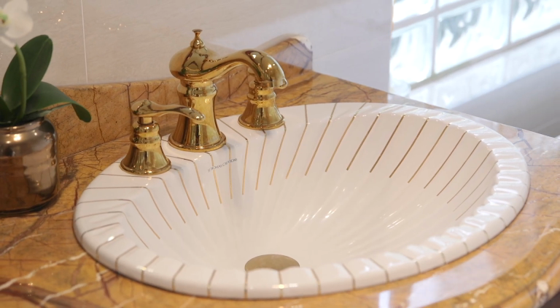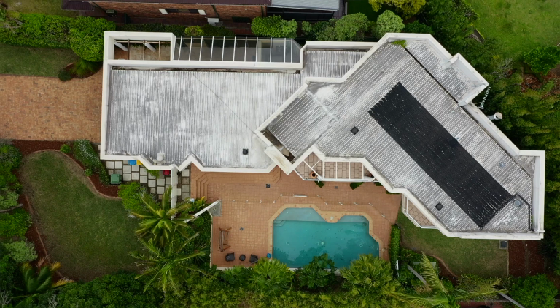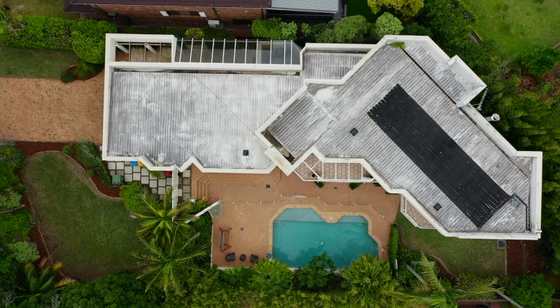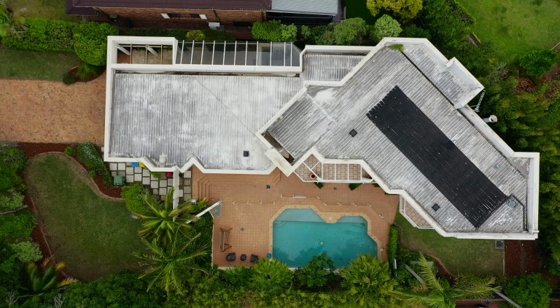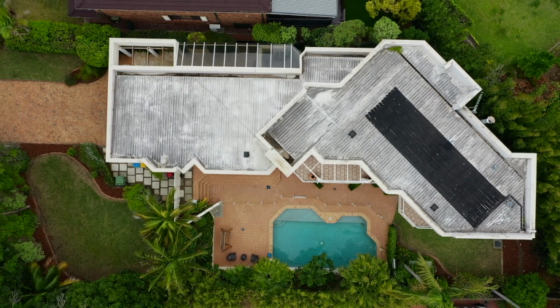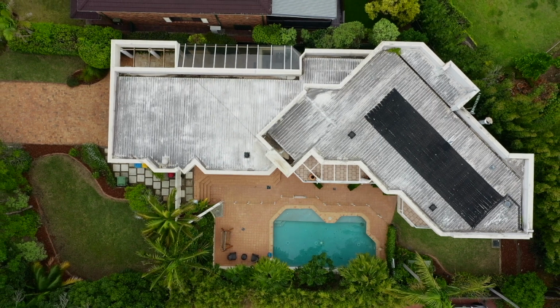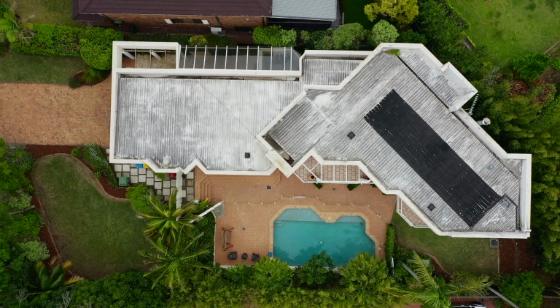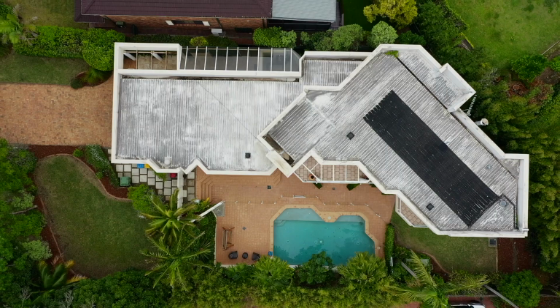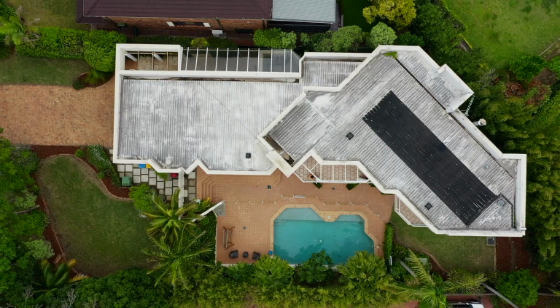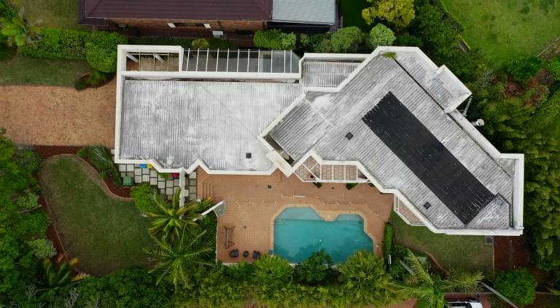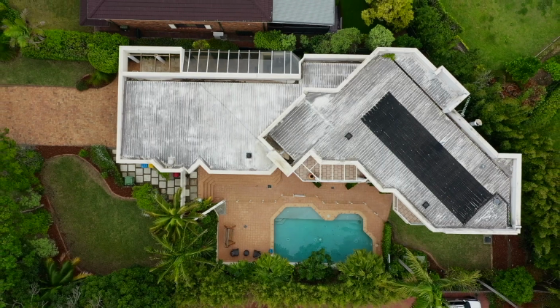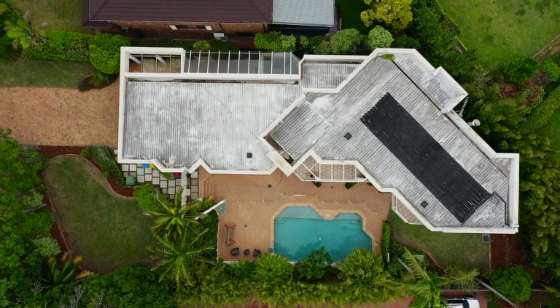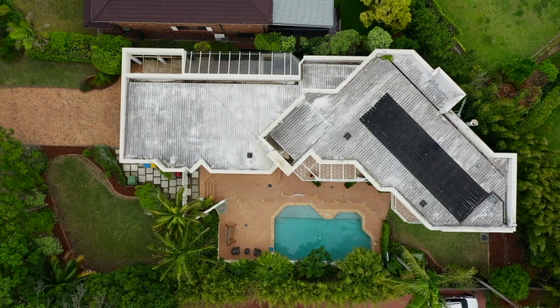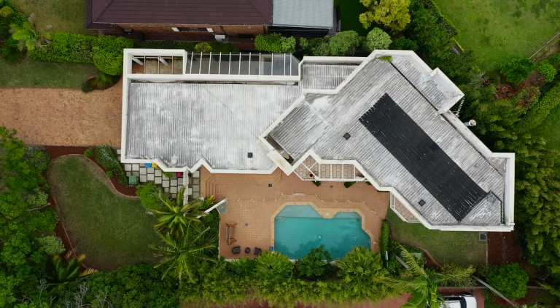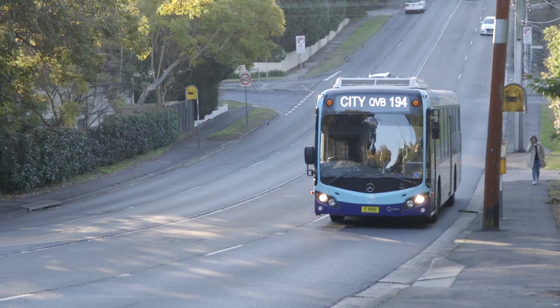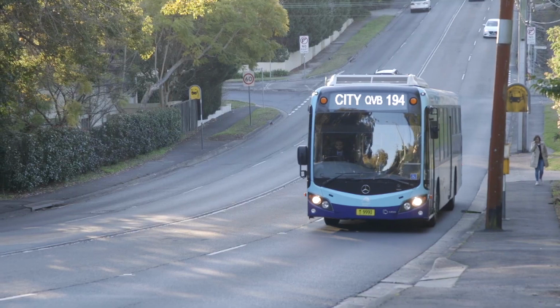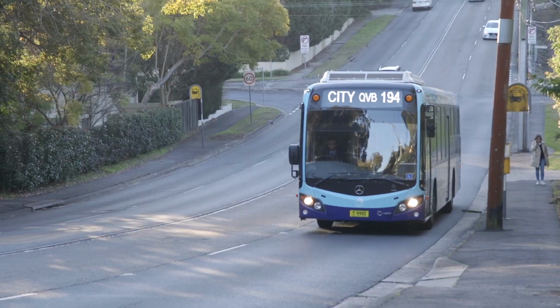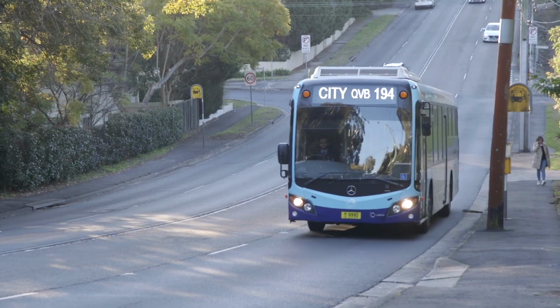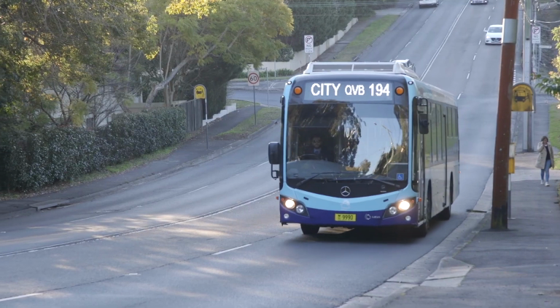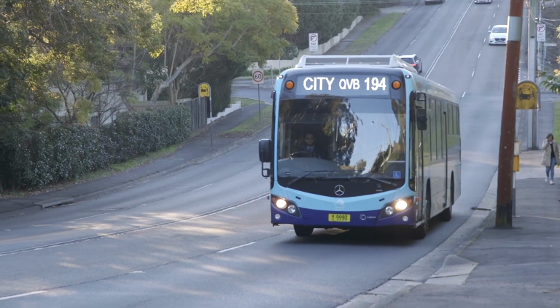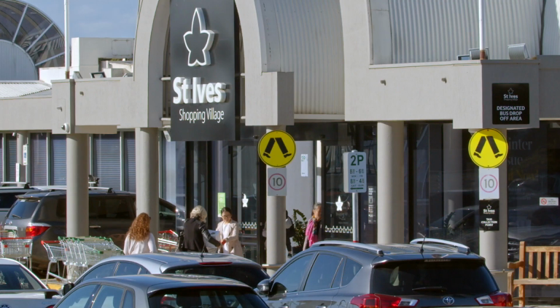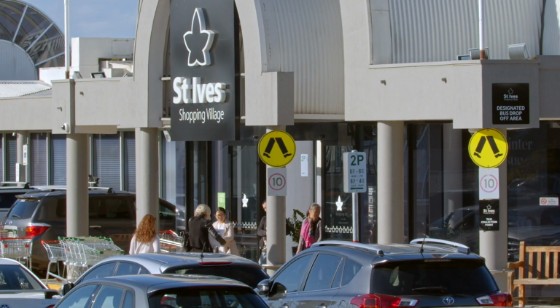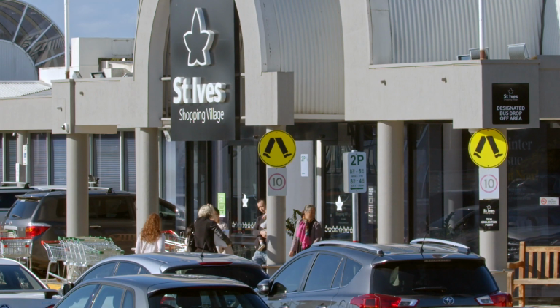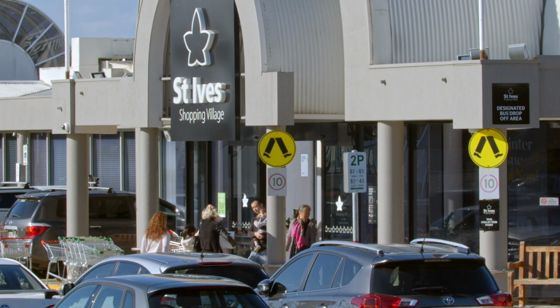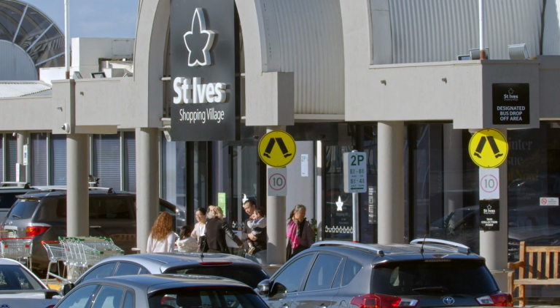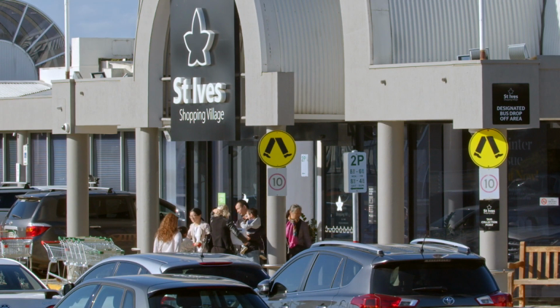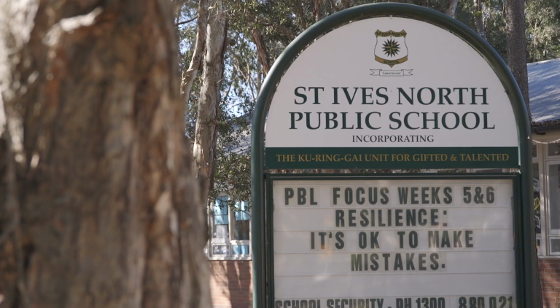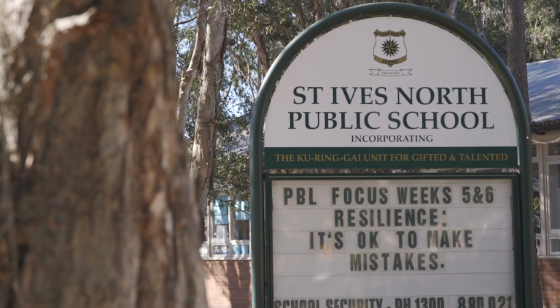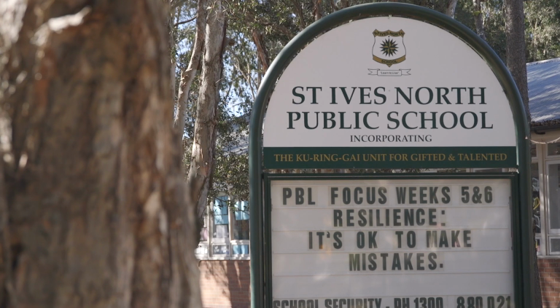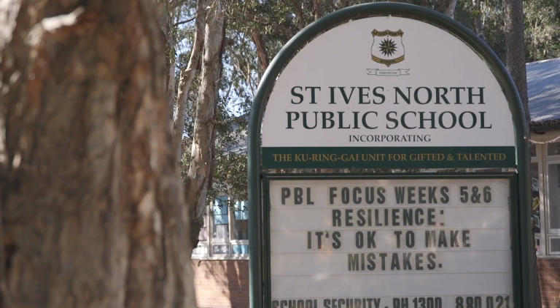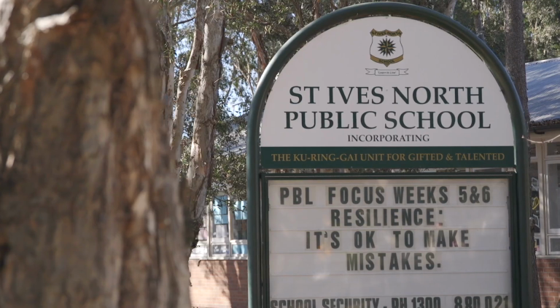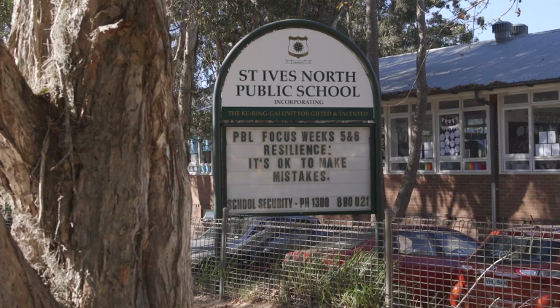This private, indulgent home rests in easy stroll to the bus and local shops, and in the Sintives North Public School catchment.